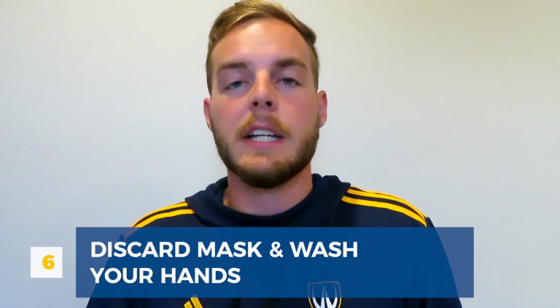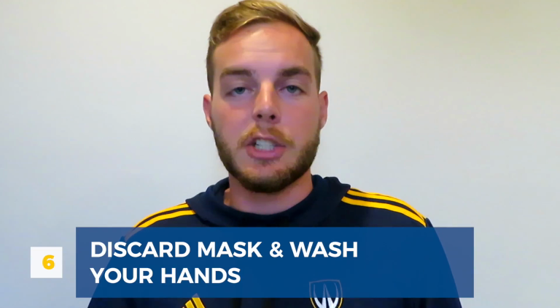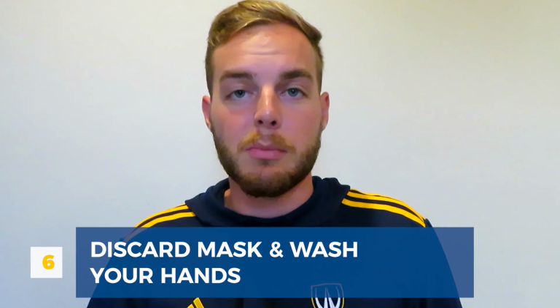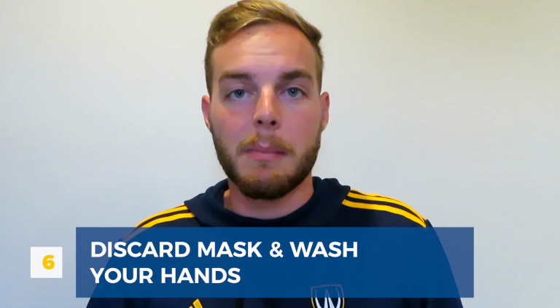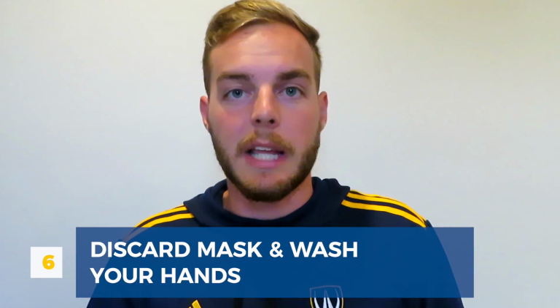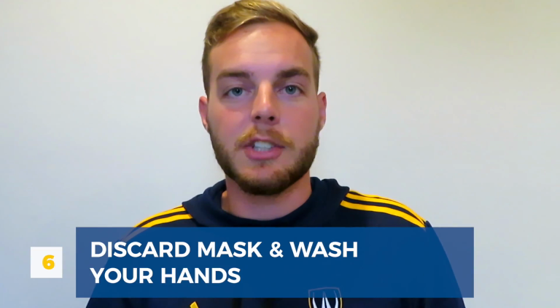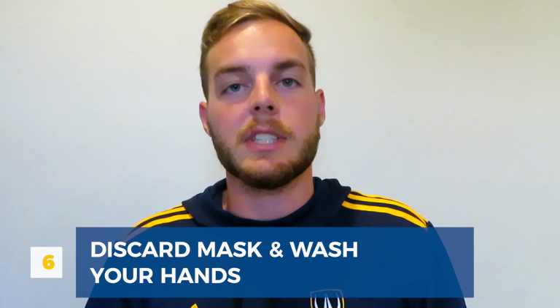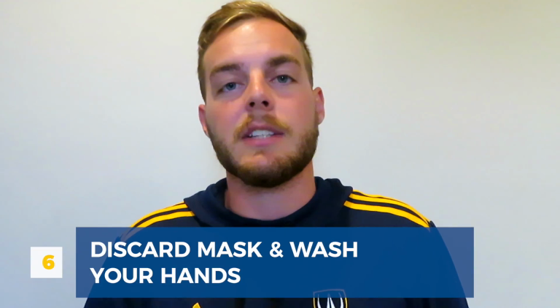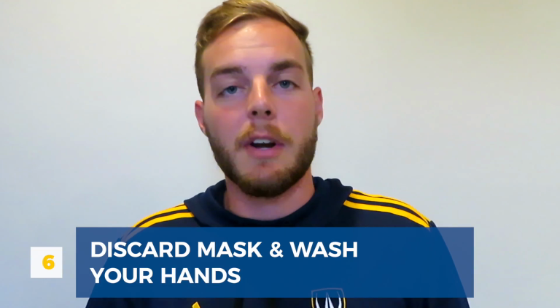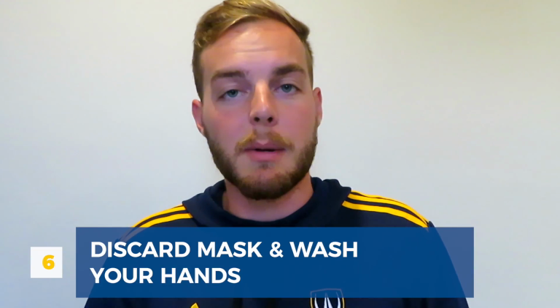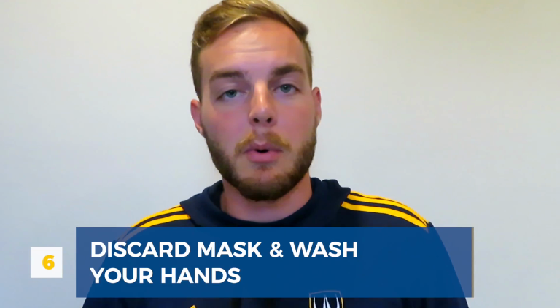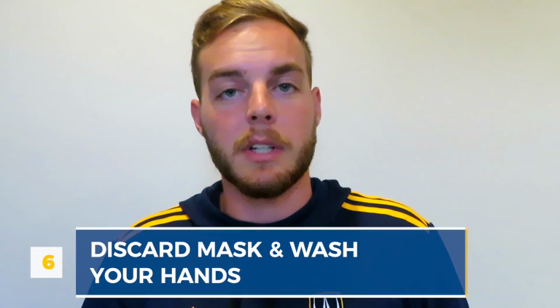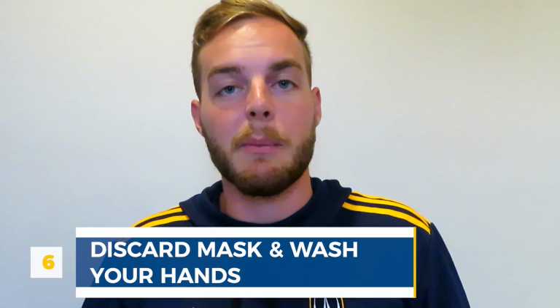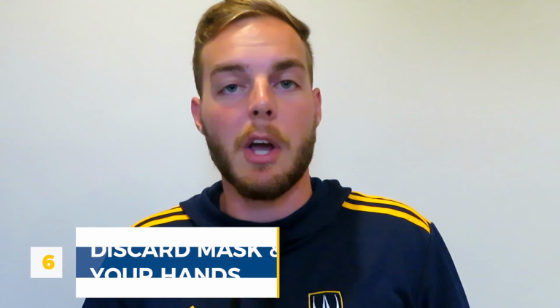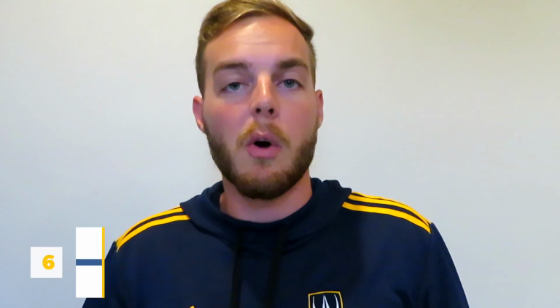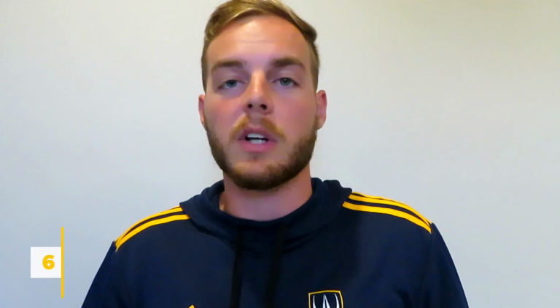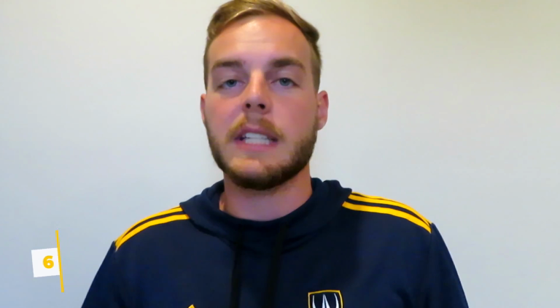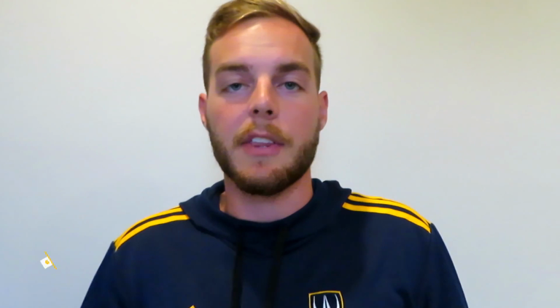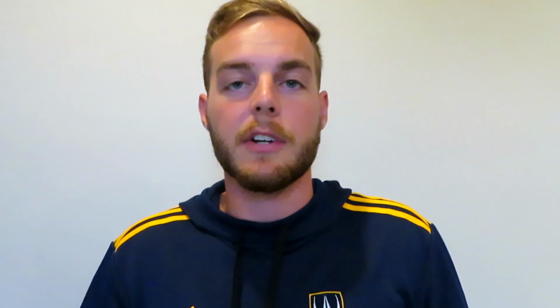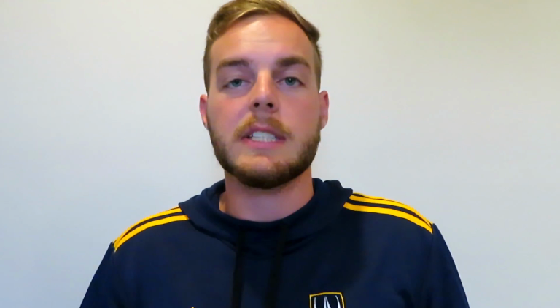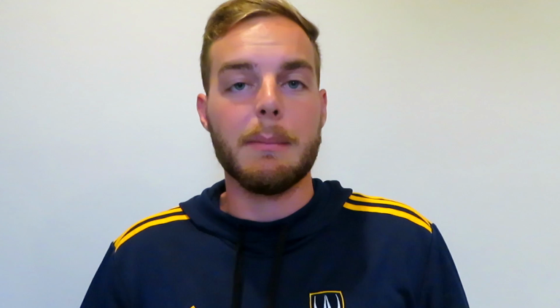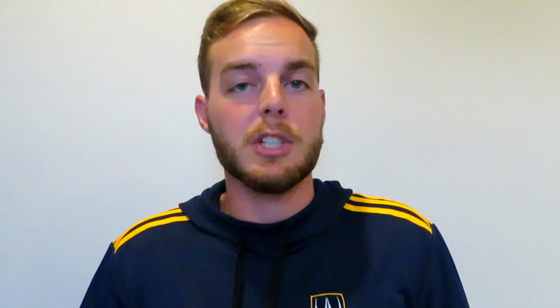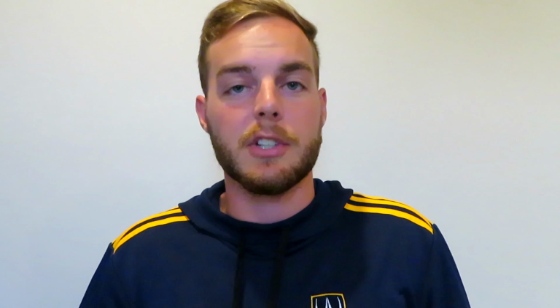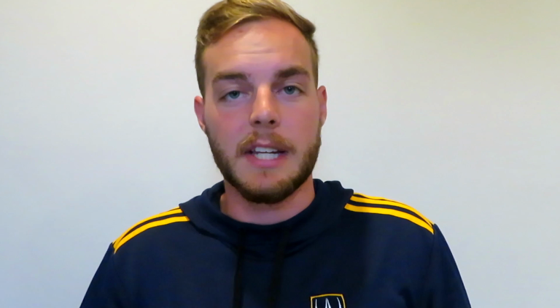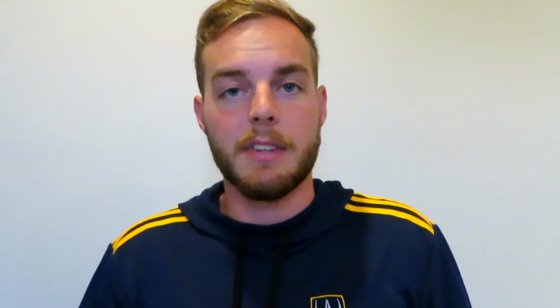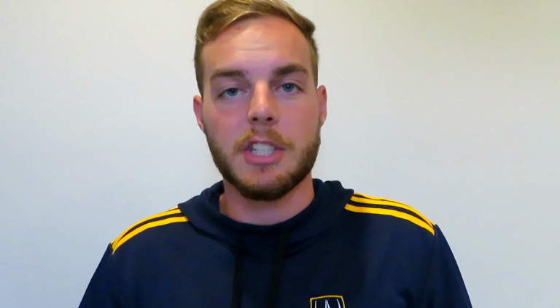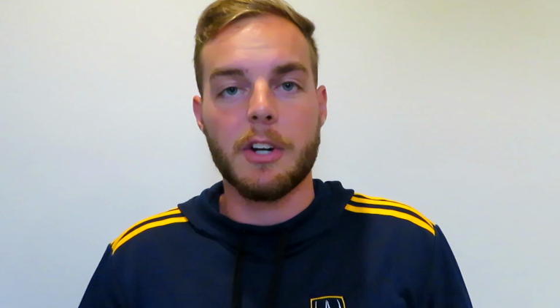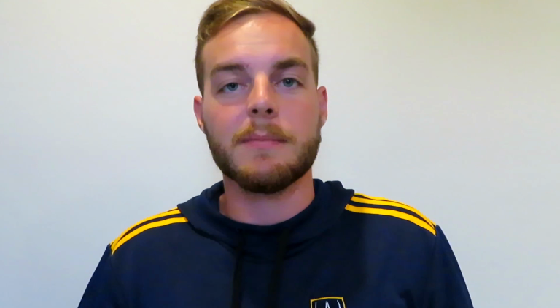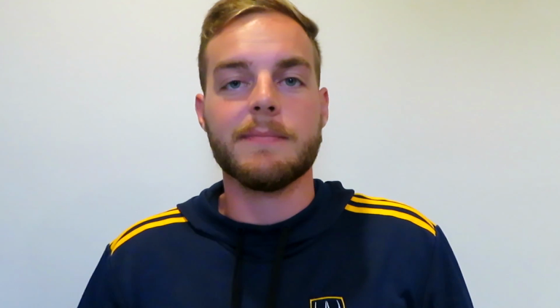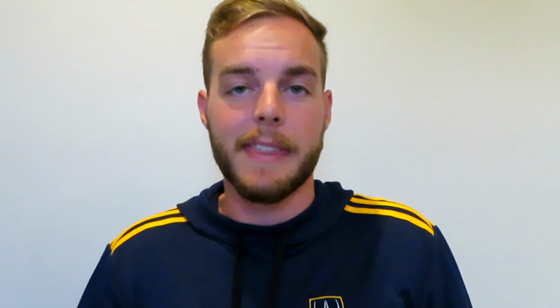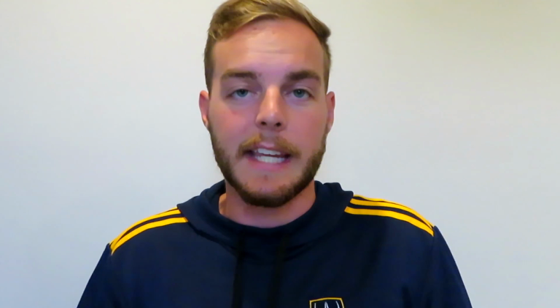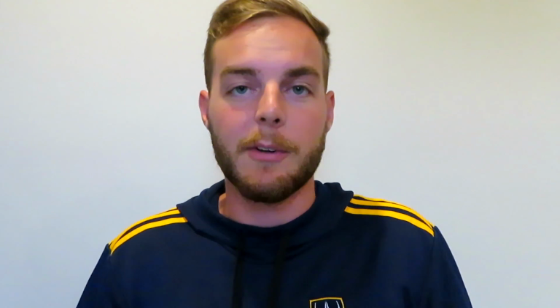Just remember, Lancers, that it's very important that we all work together to keep each other safe this year. Thank you.